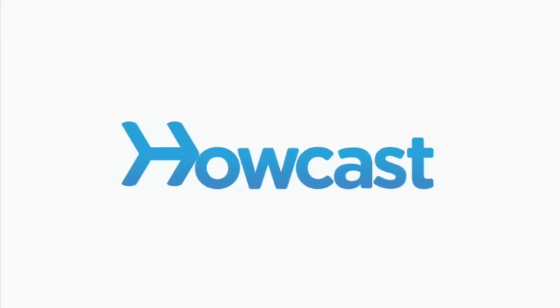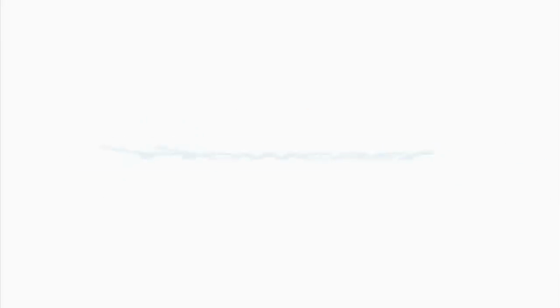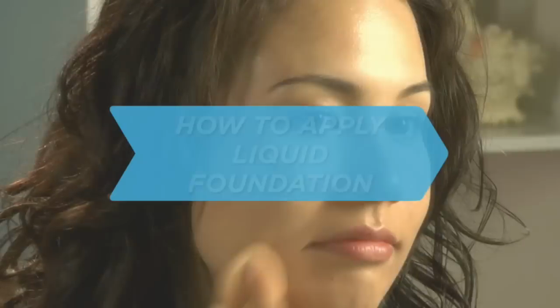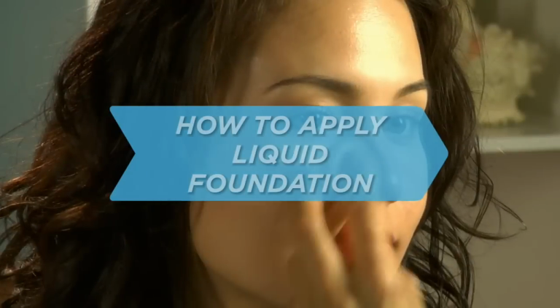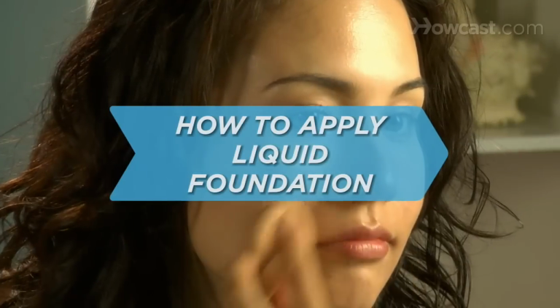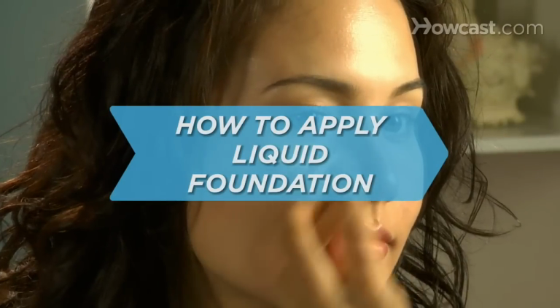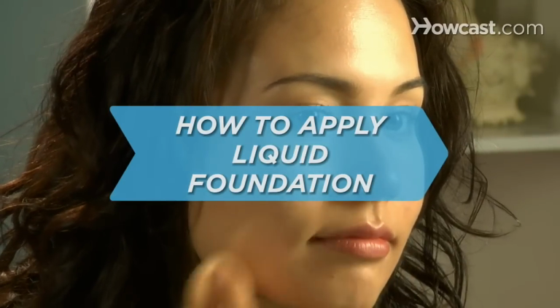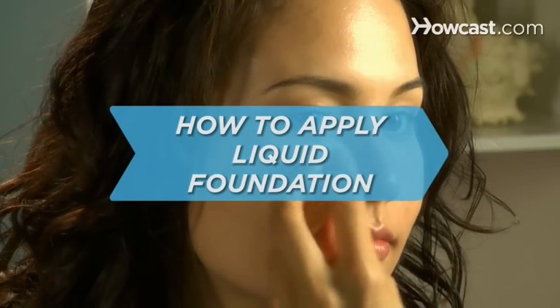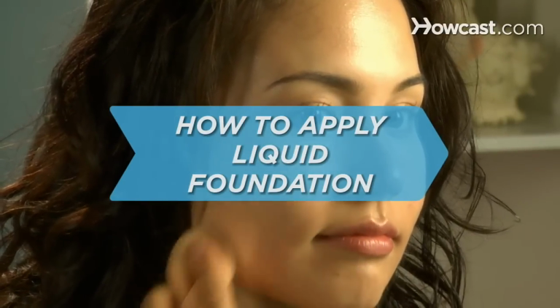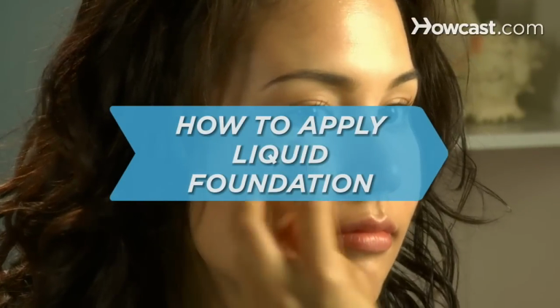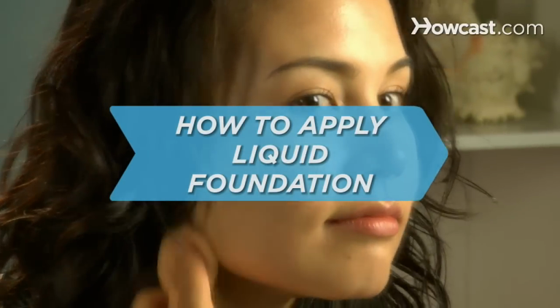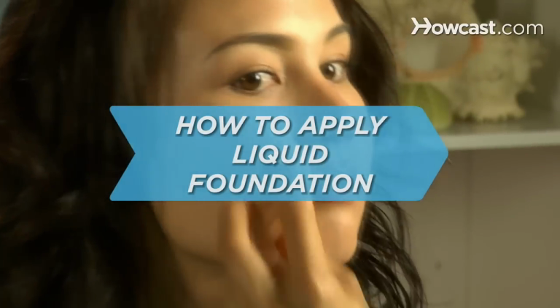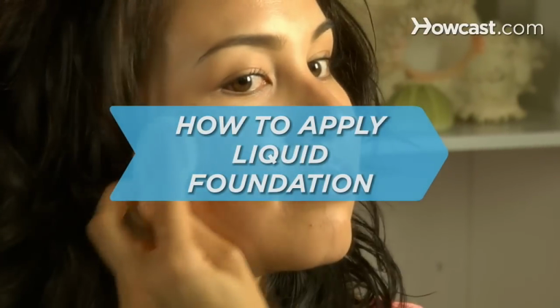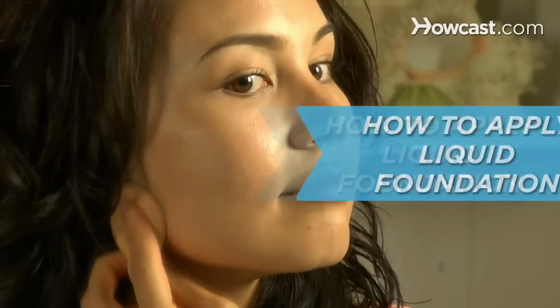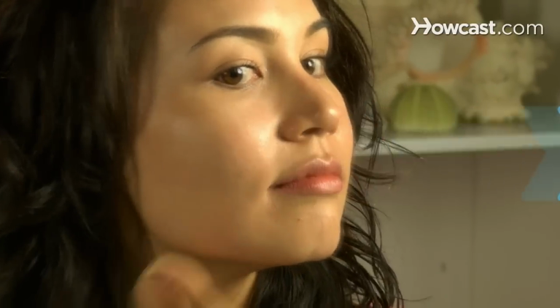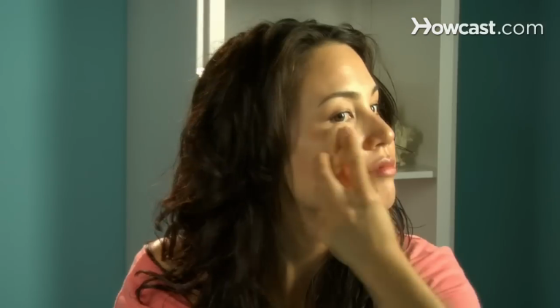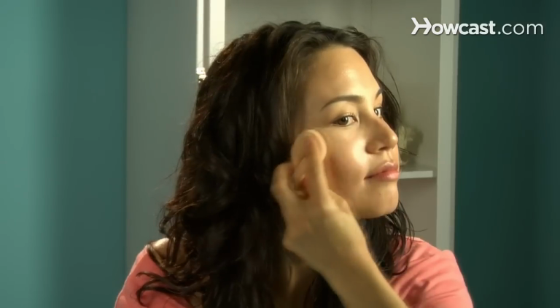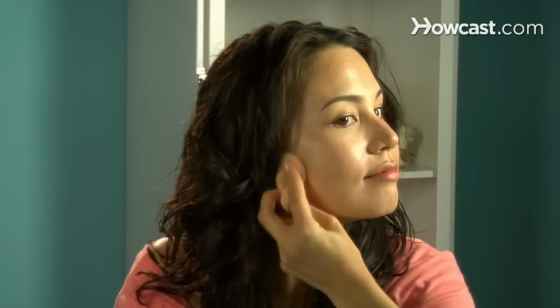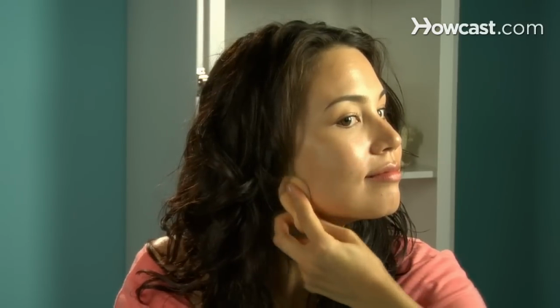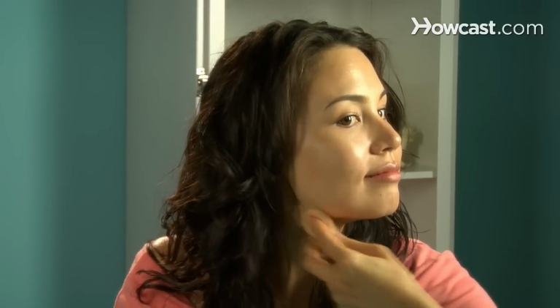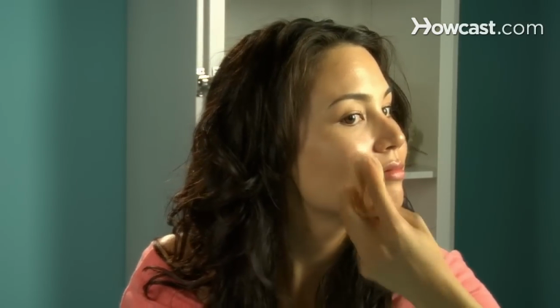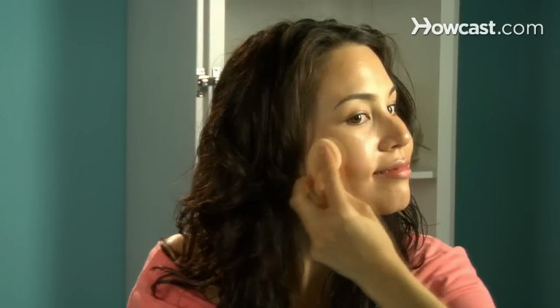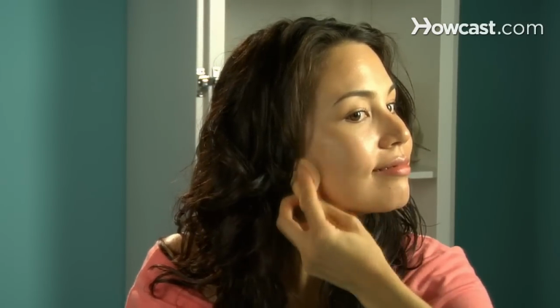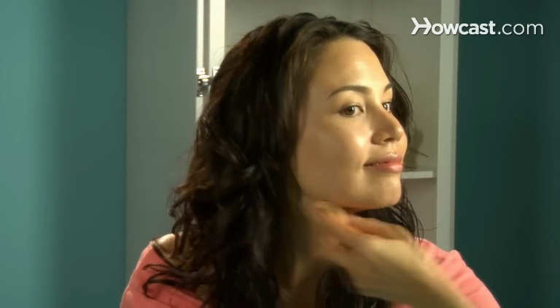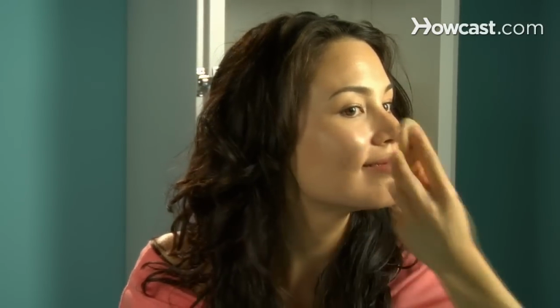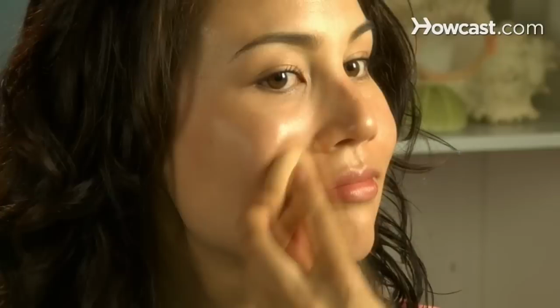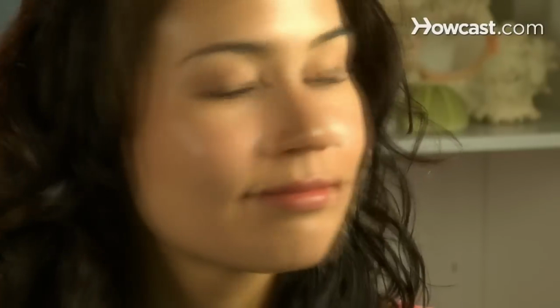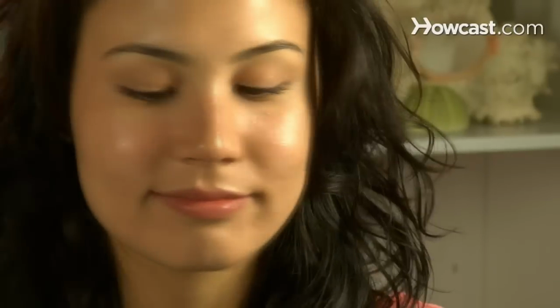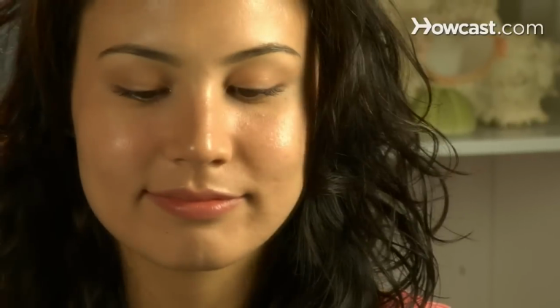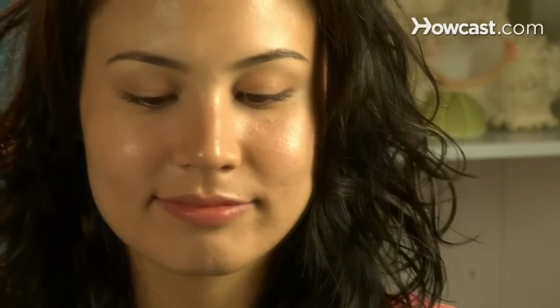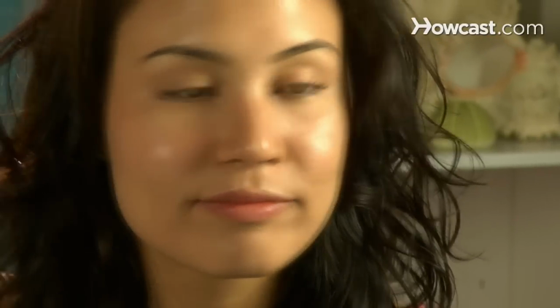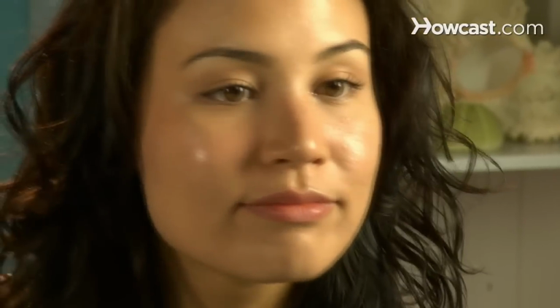How to apply liquid foundation. Nobody's perfect, but with just a little bit of foundation your complexion can be.